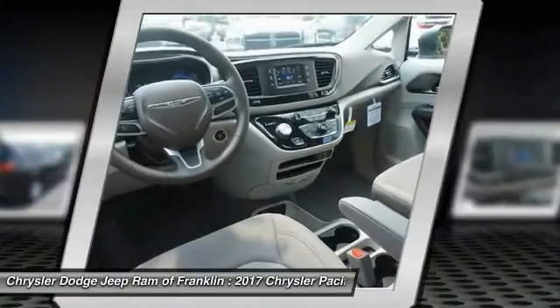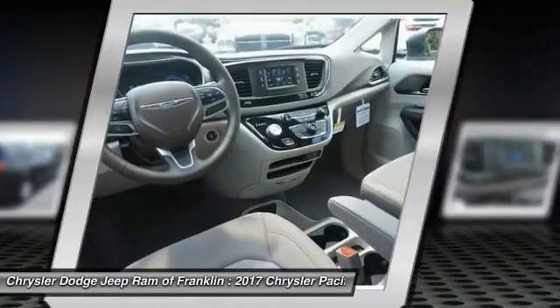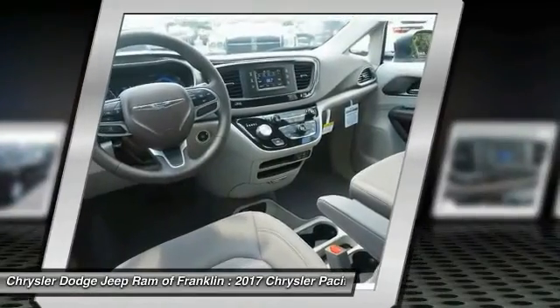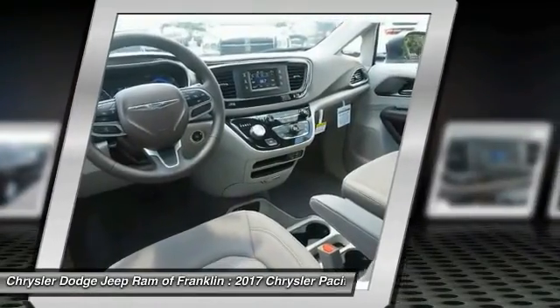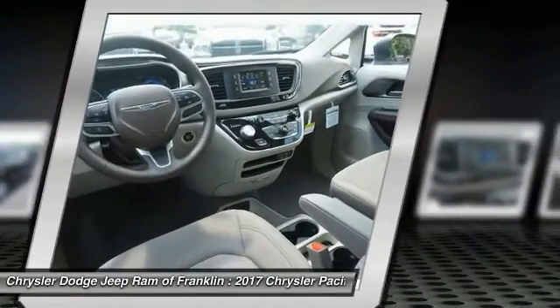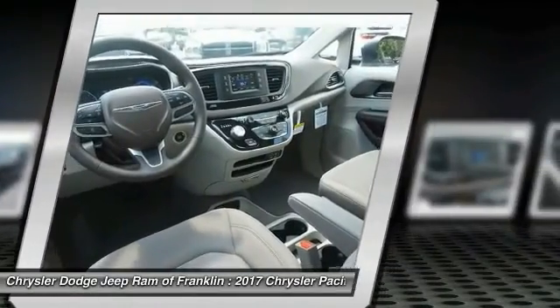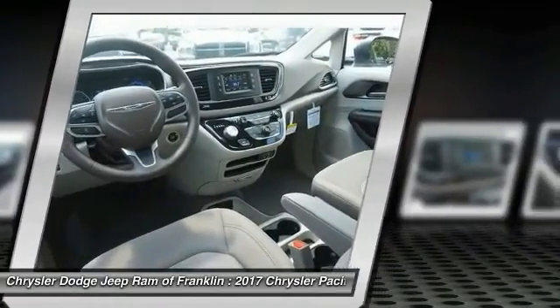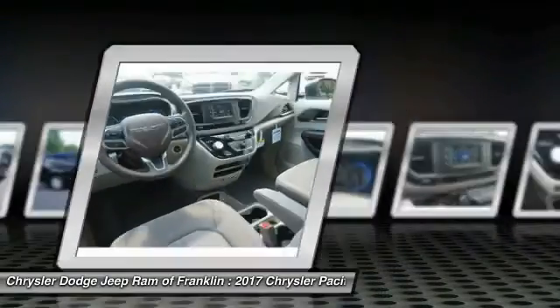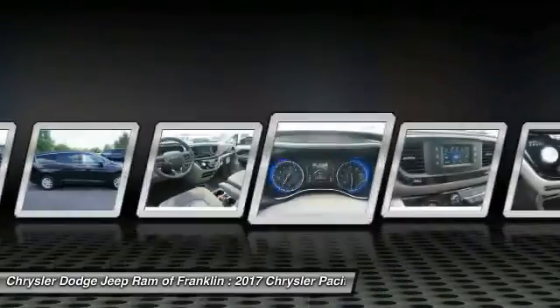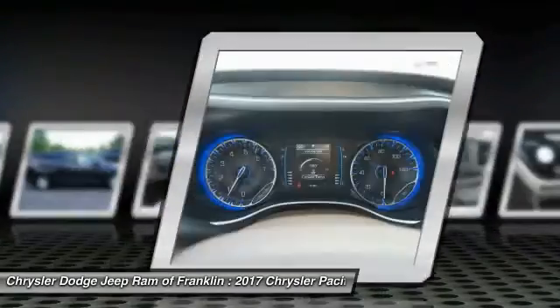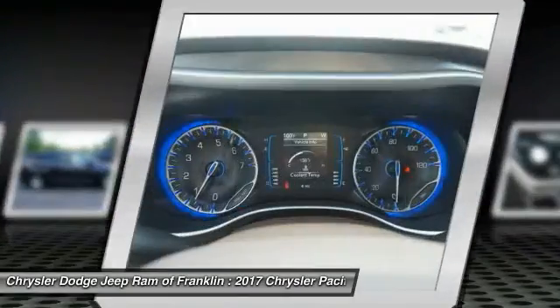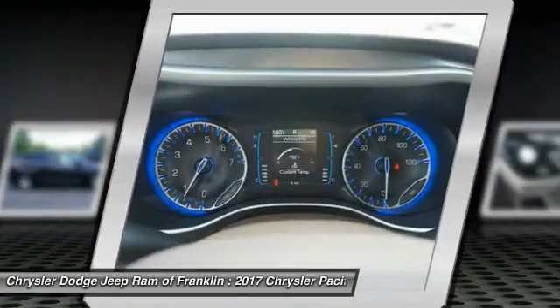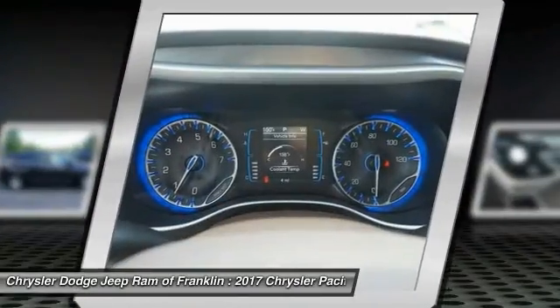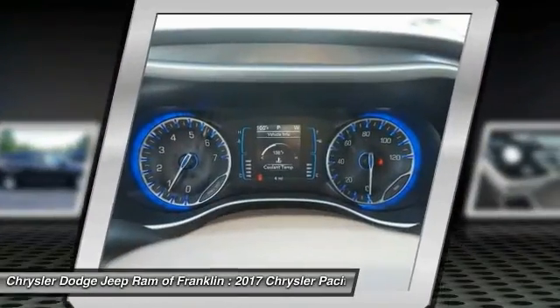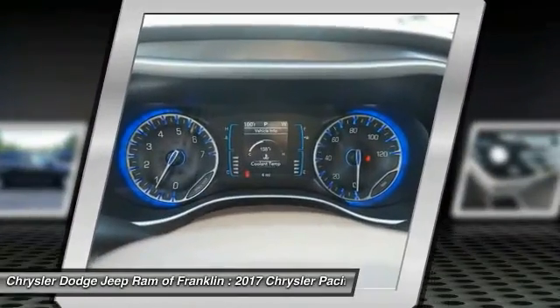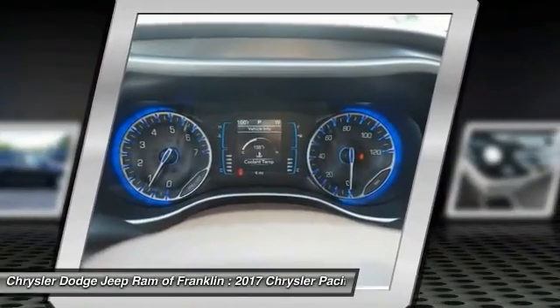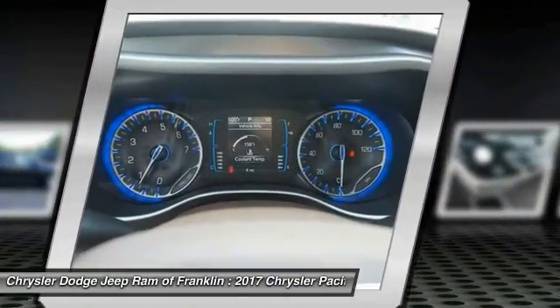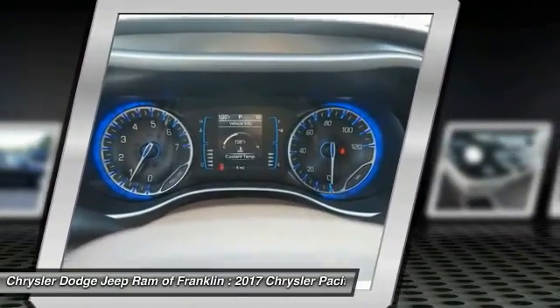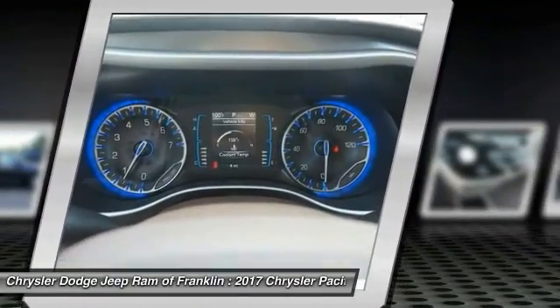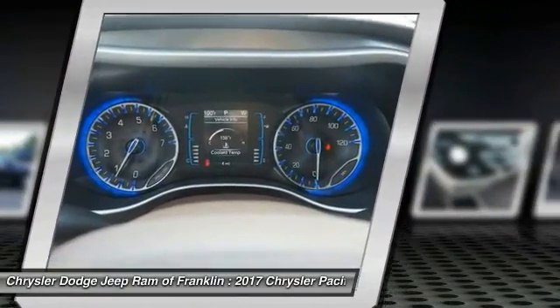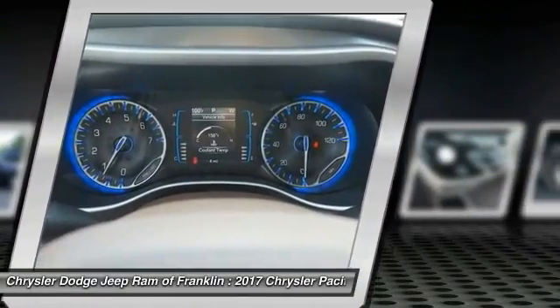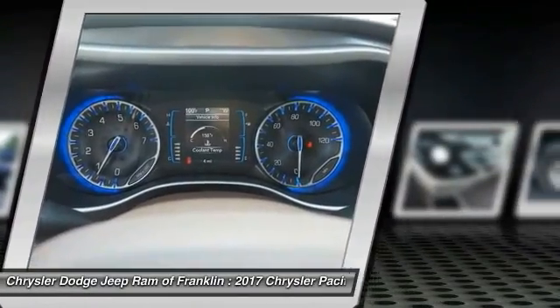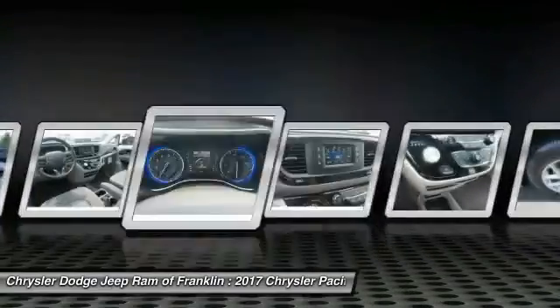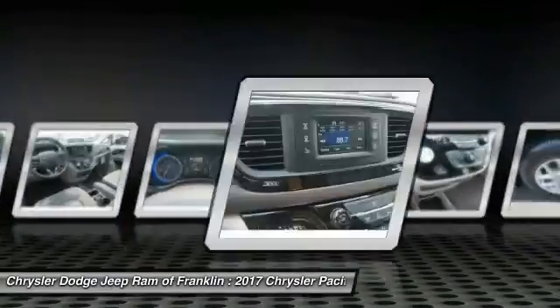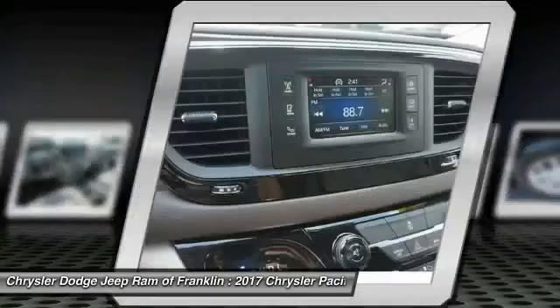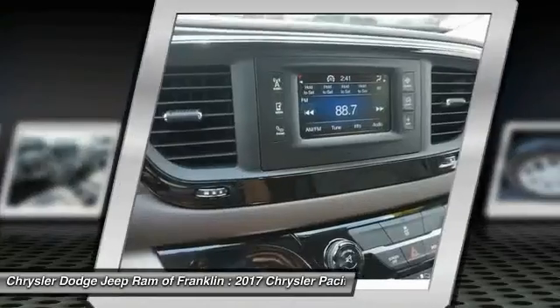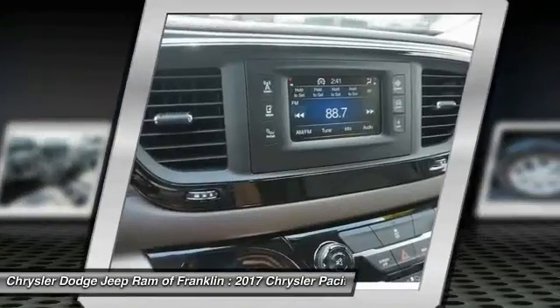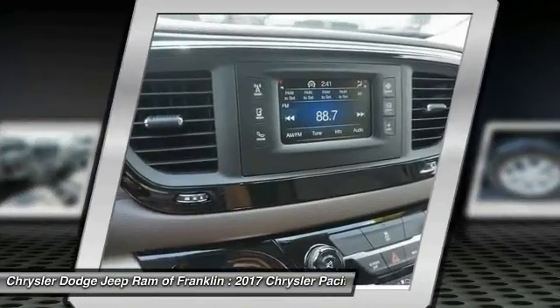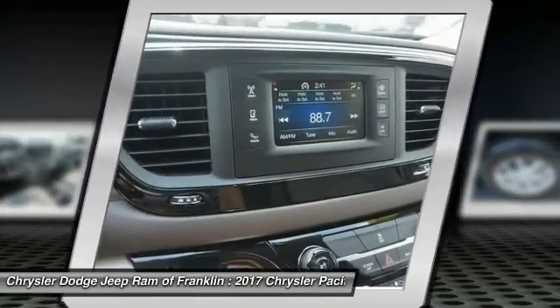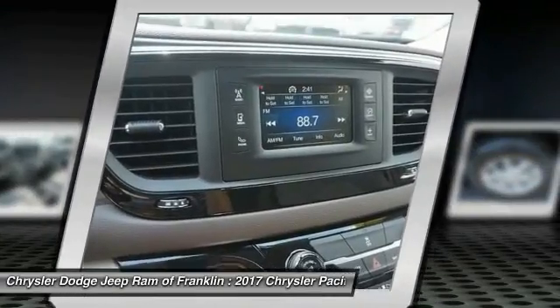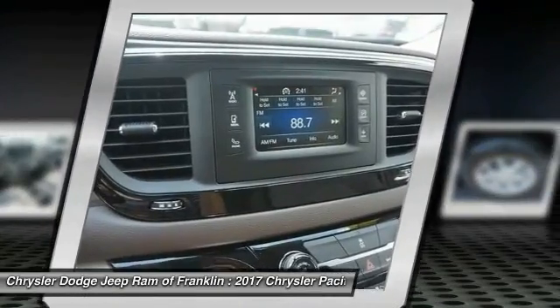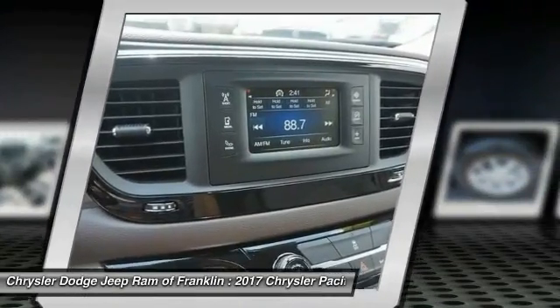Bluetooth, driver airbag, adjustable steering wheel, power steering, and four-wheel ABS.